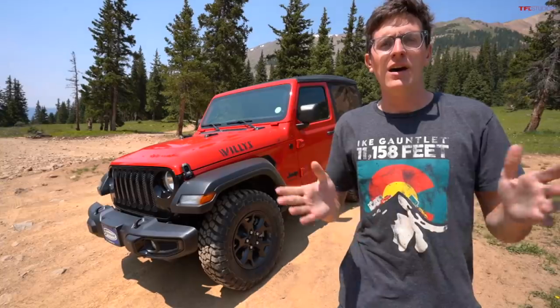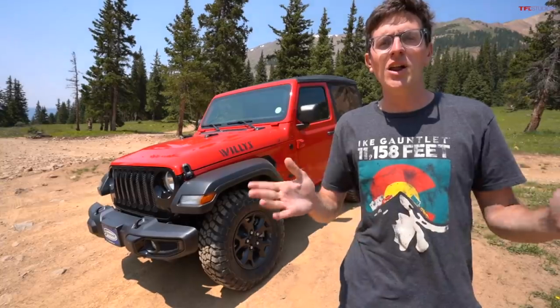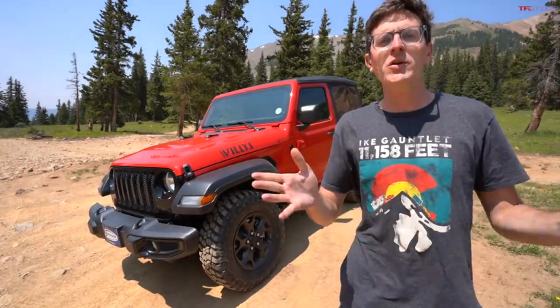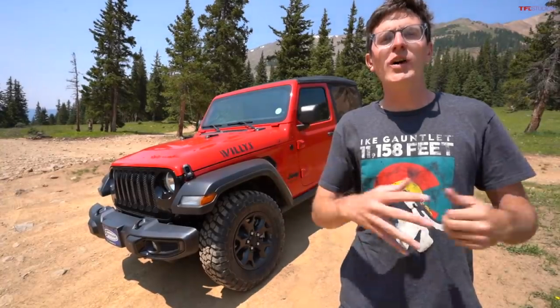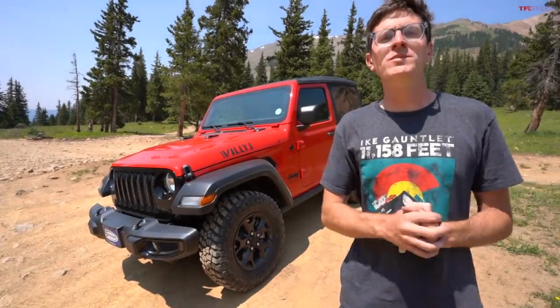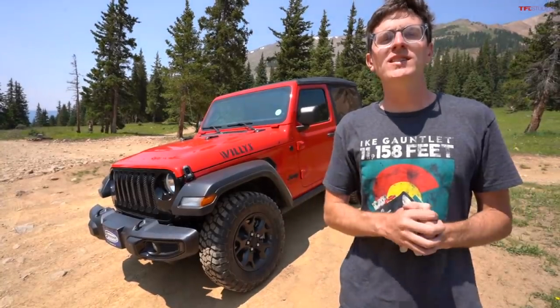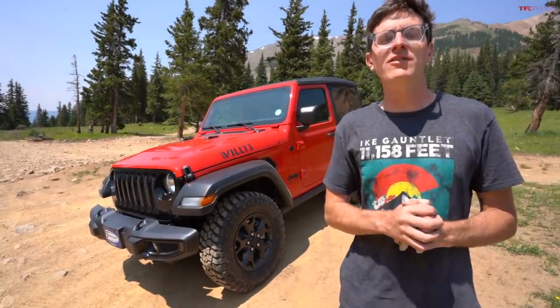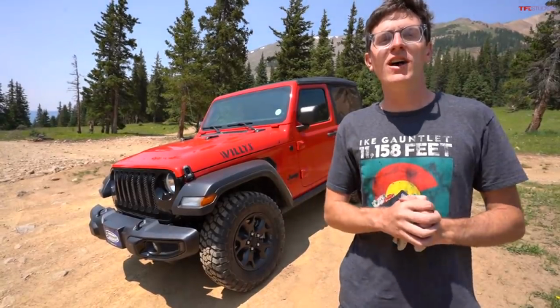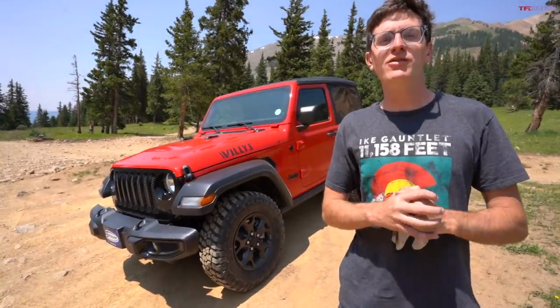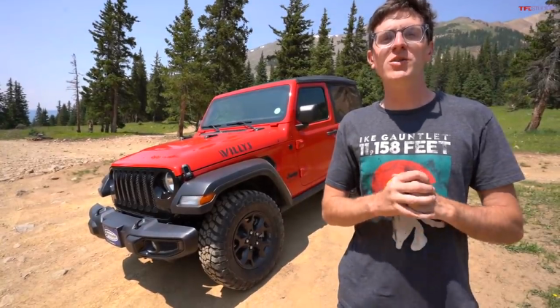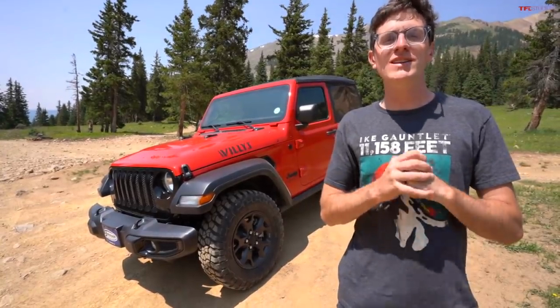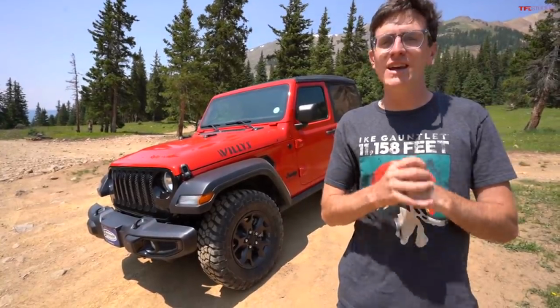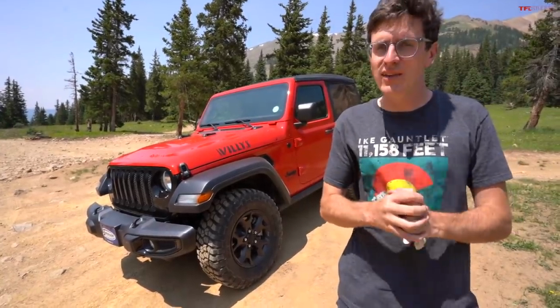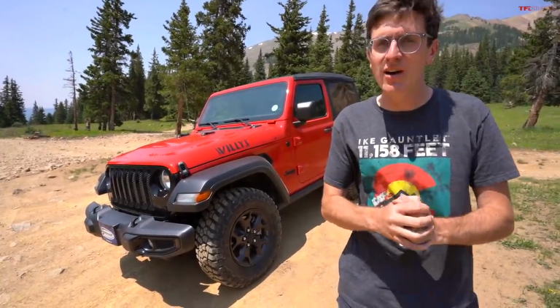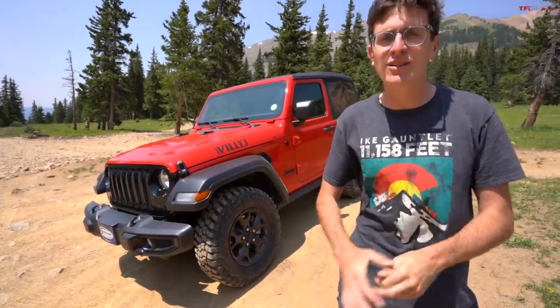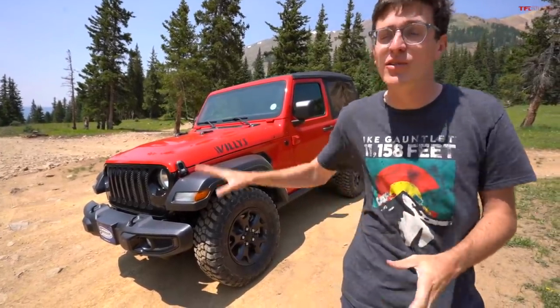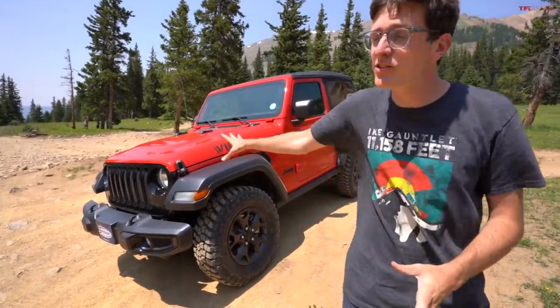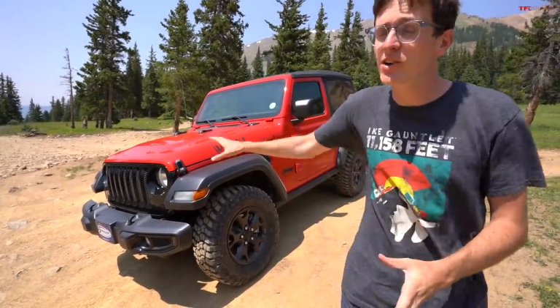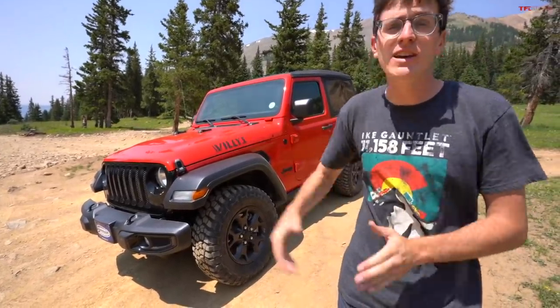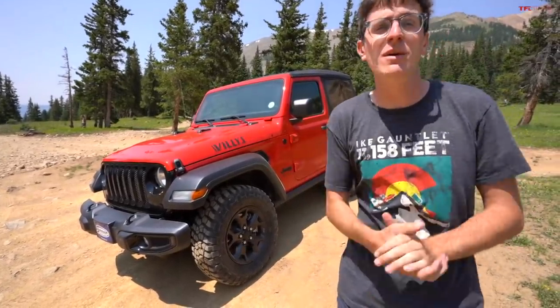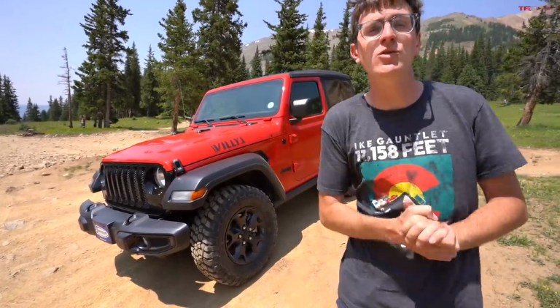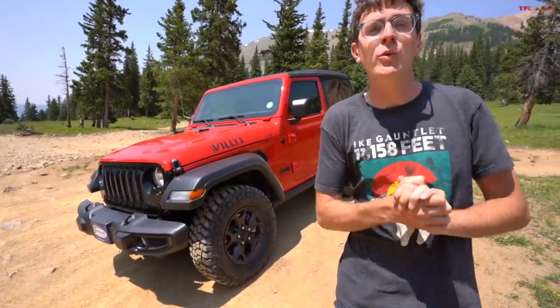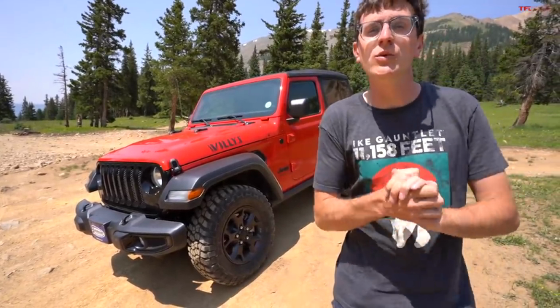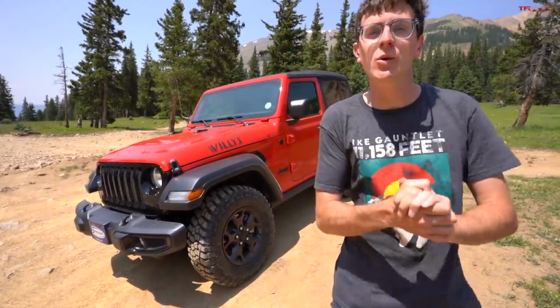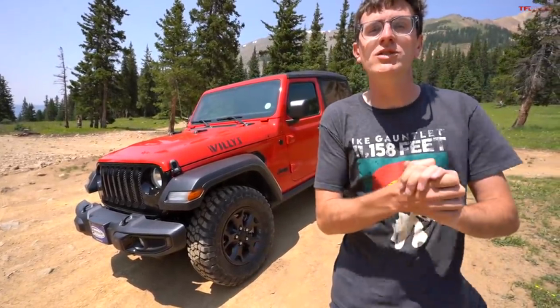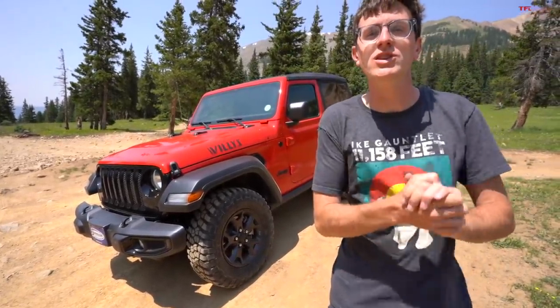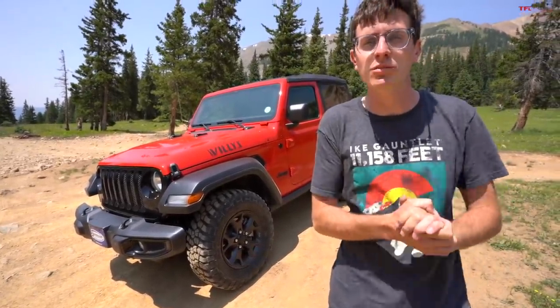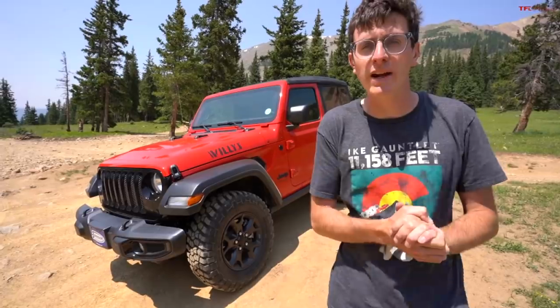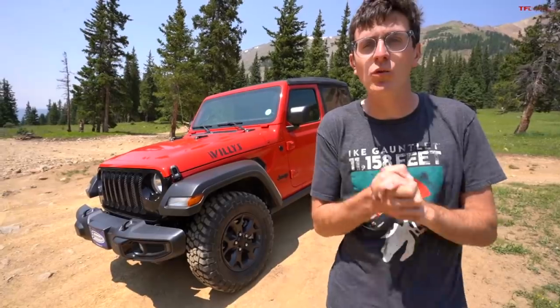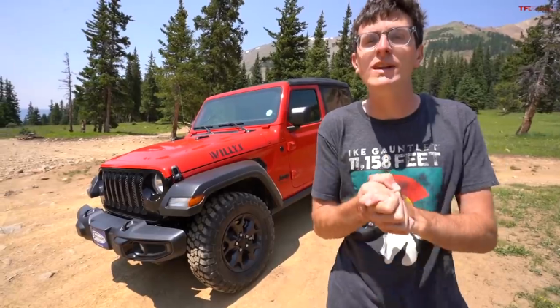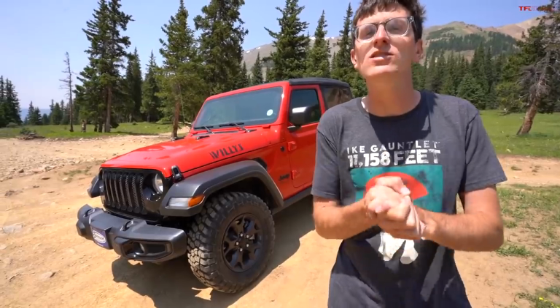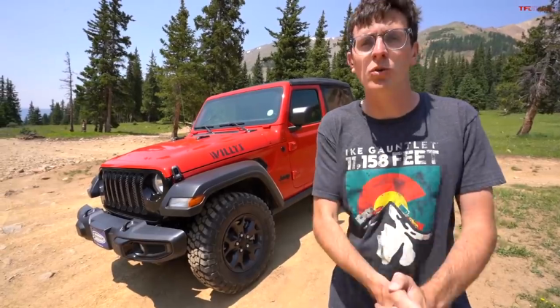Hello and welcome to TFL Off-Road. In today's video, it's first dirt in my new 2021 Jeep Wrangler Willys Sport.